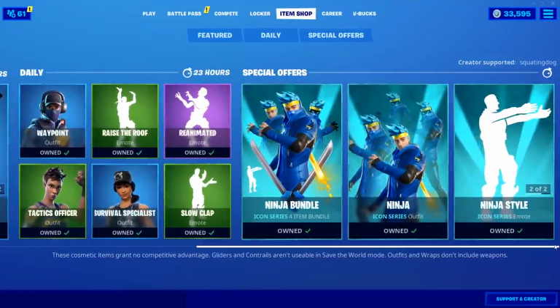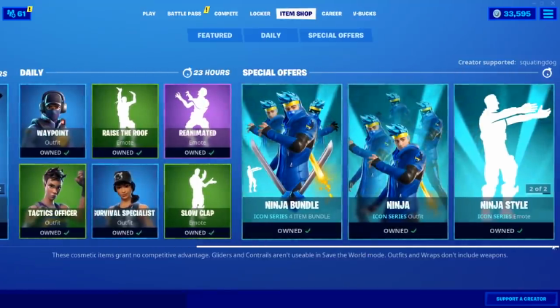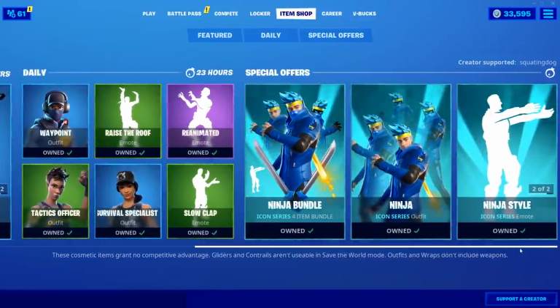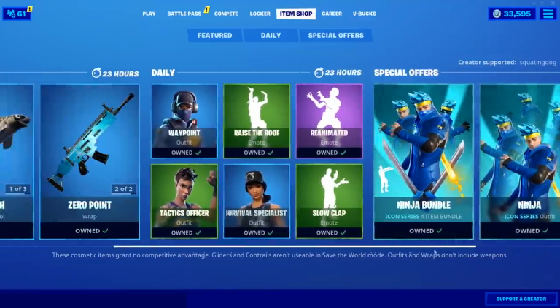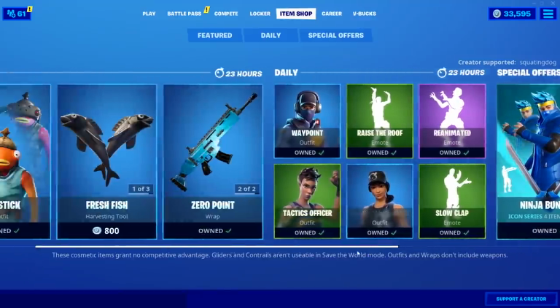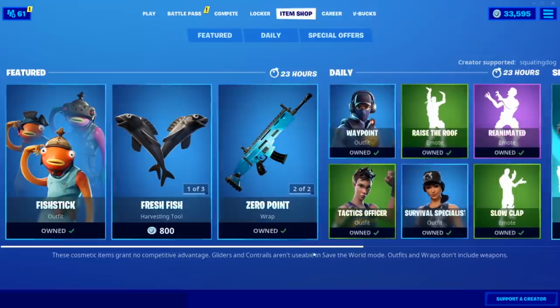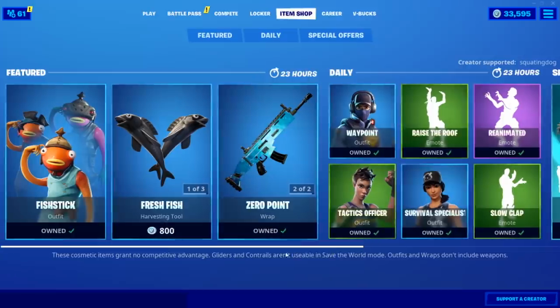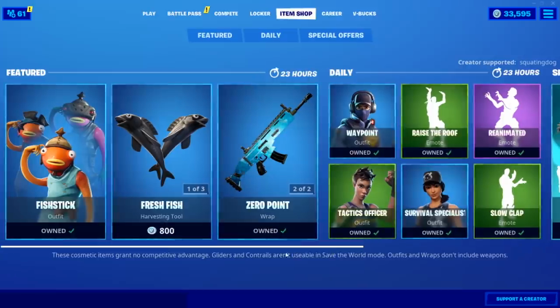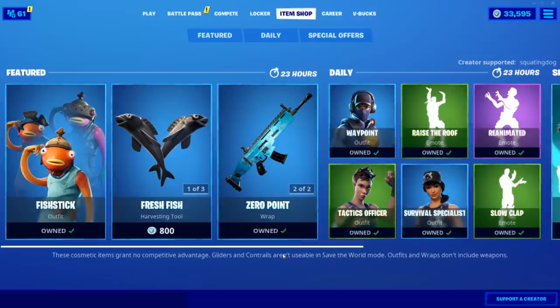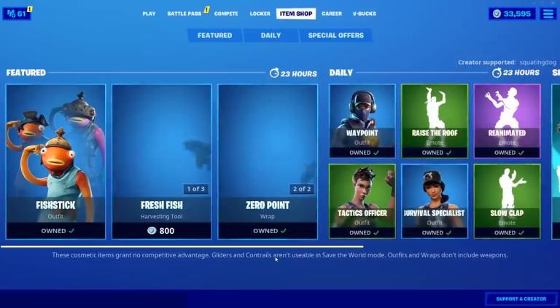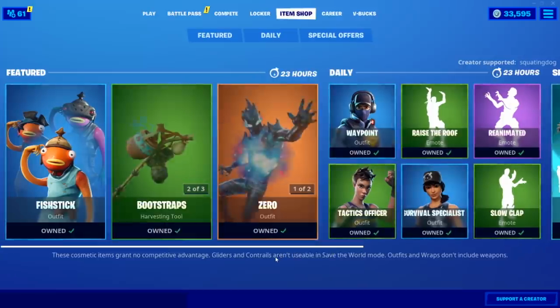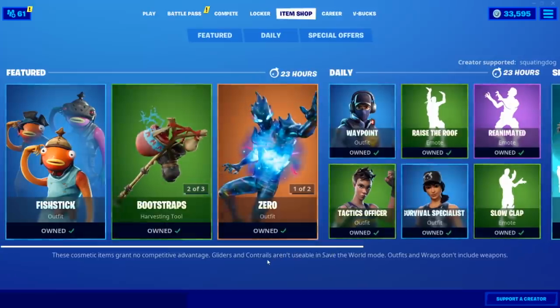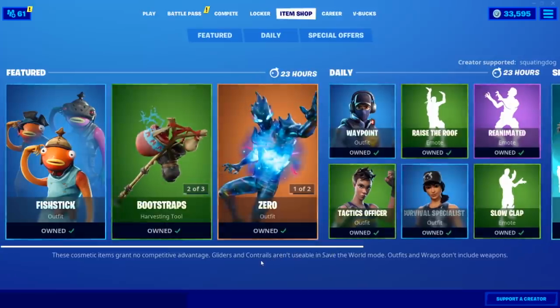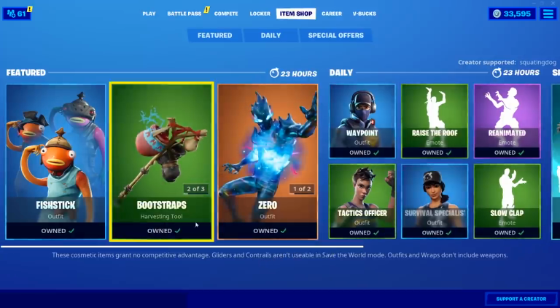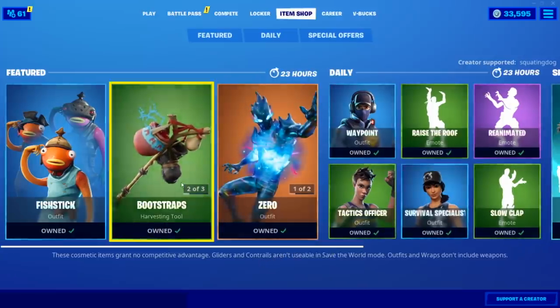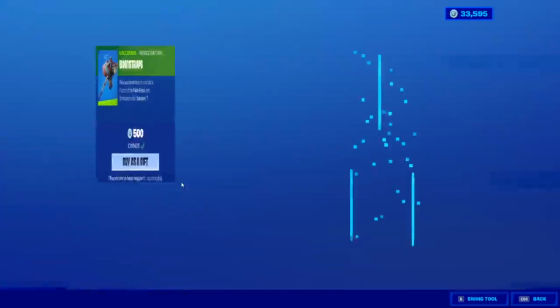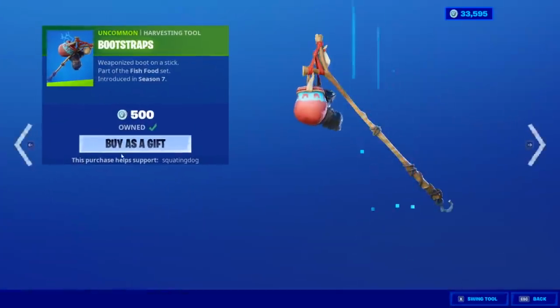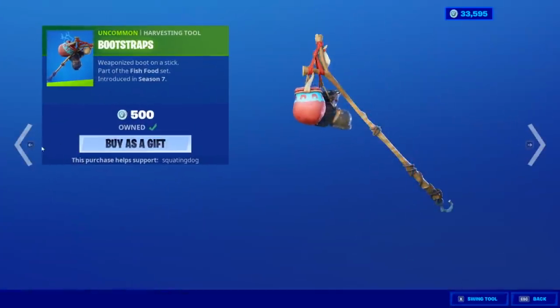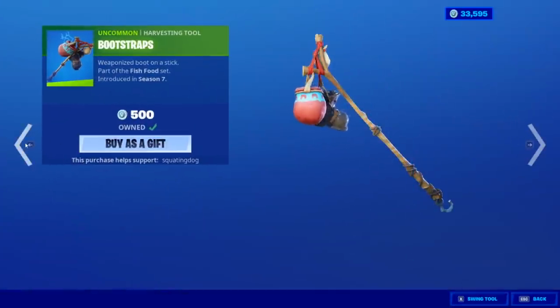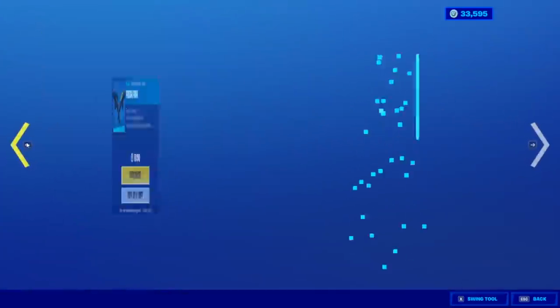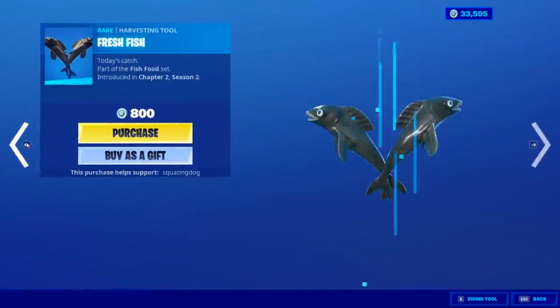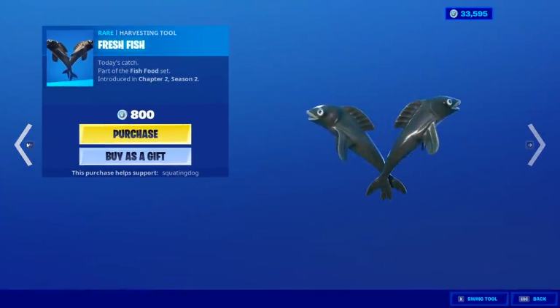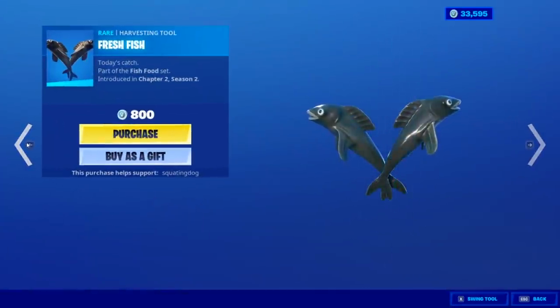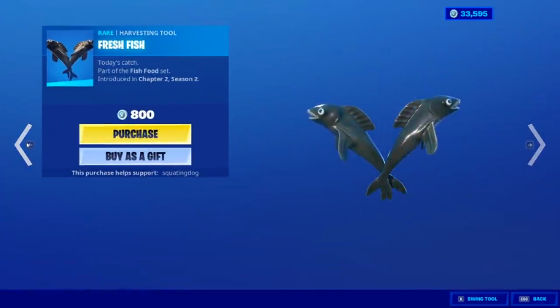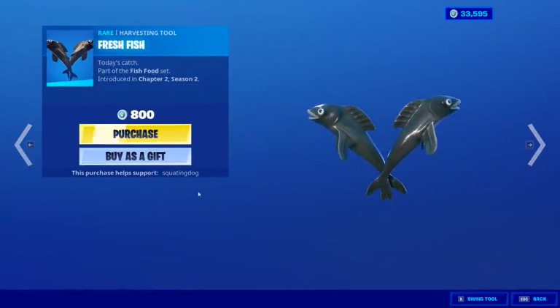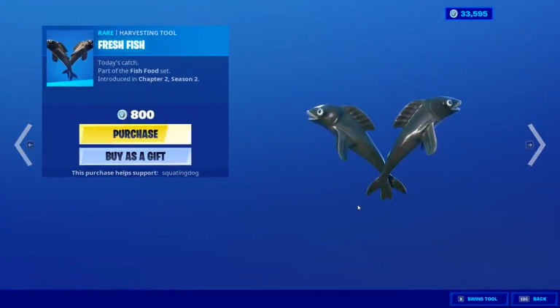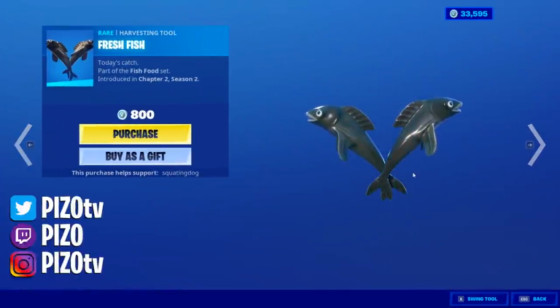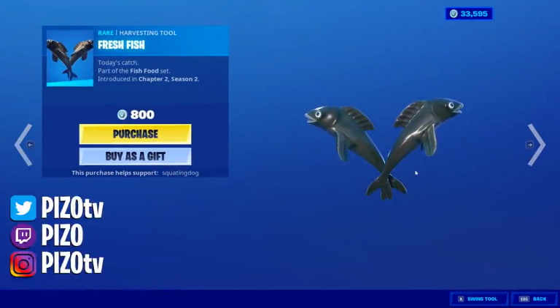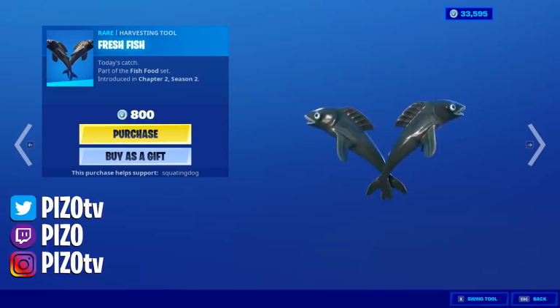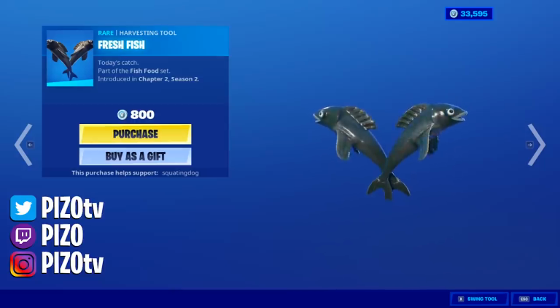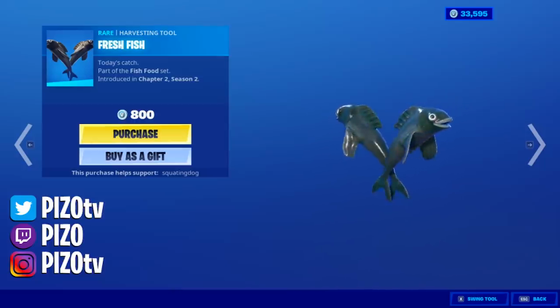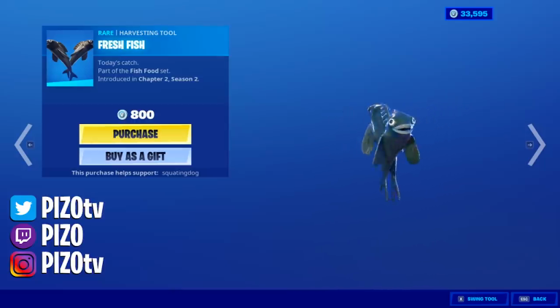Ninja is still in the shop, so the only thing new are these fresh fish harvesting tools.